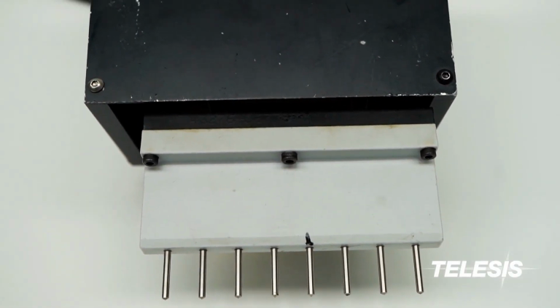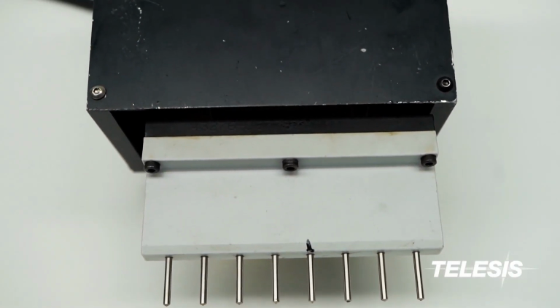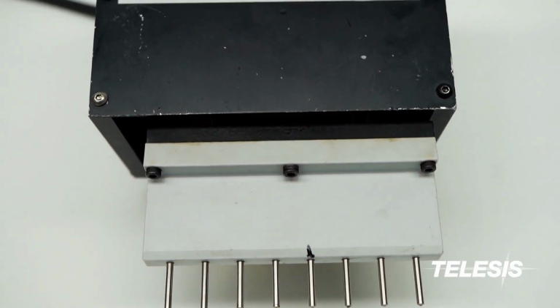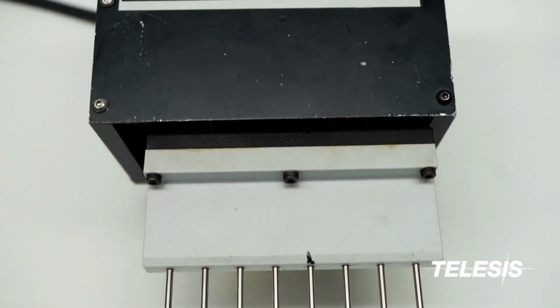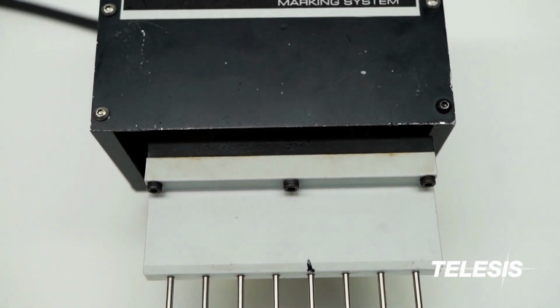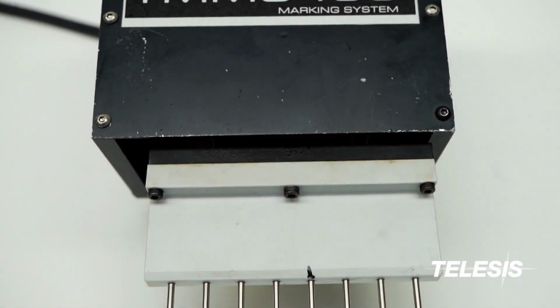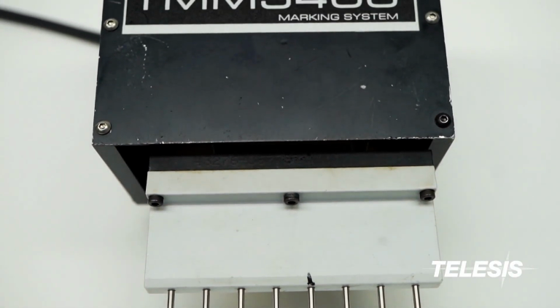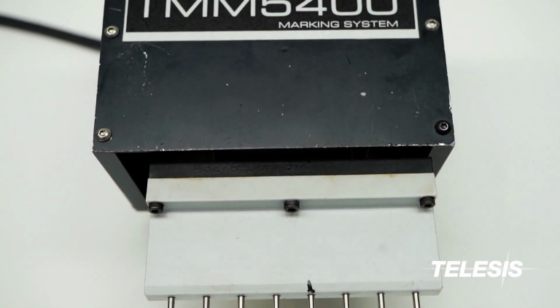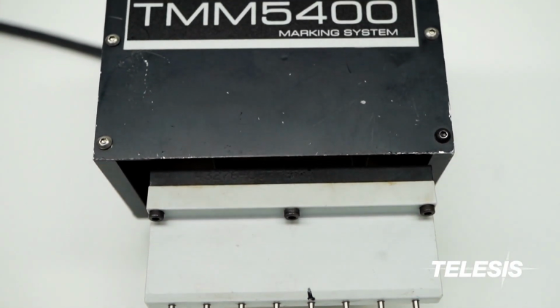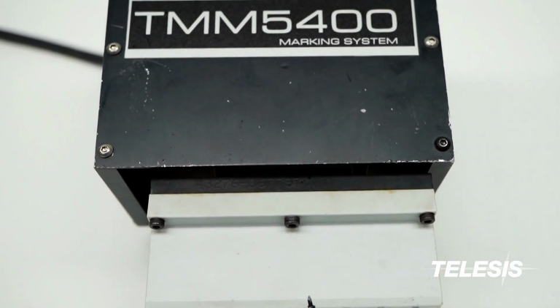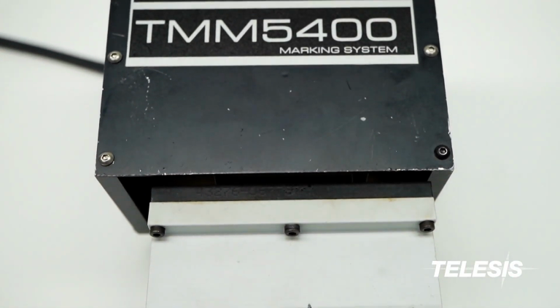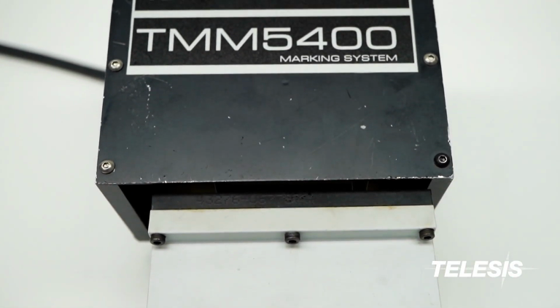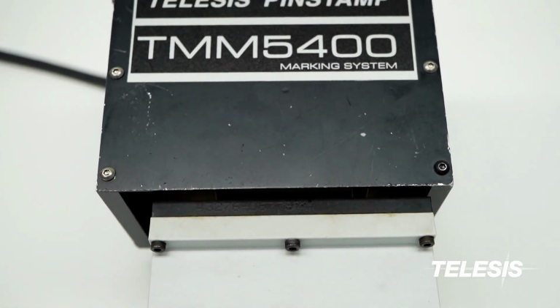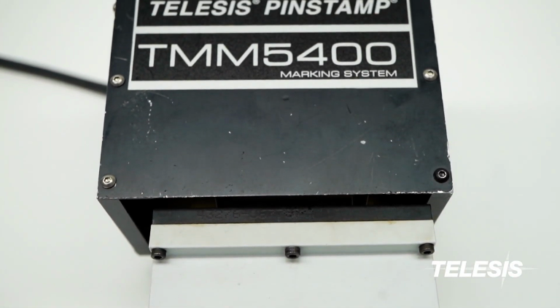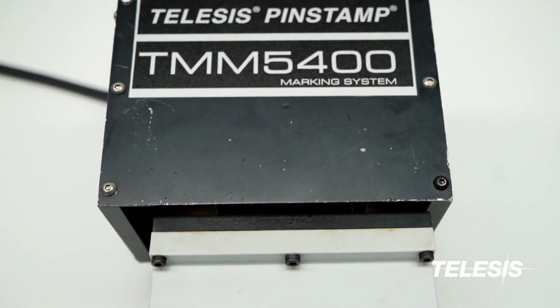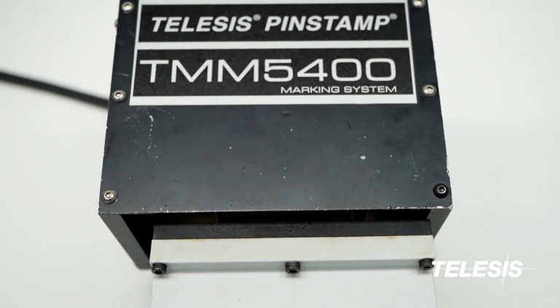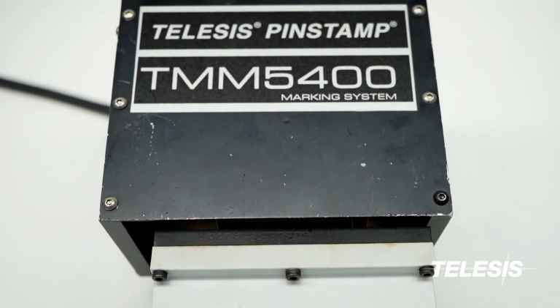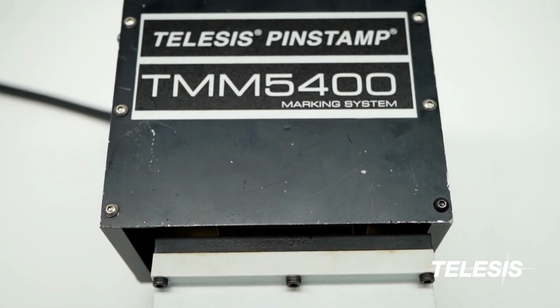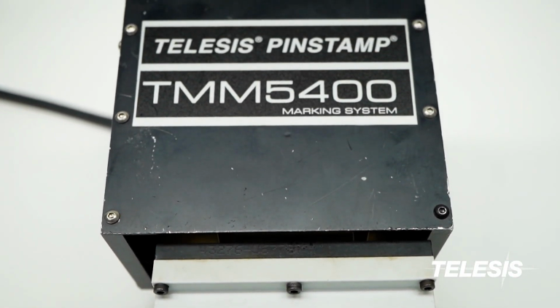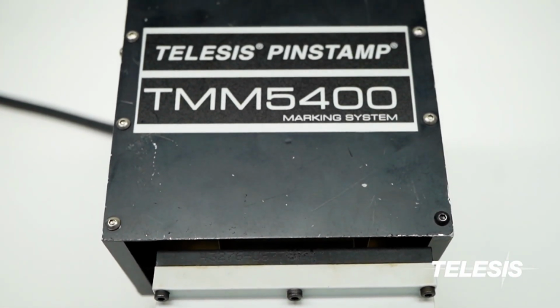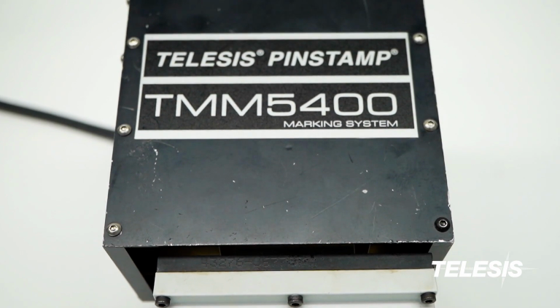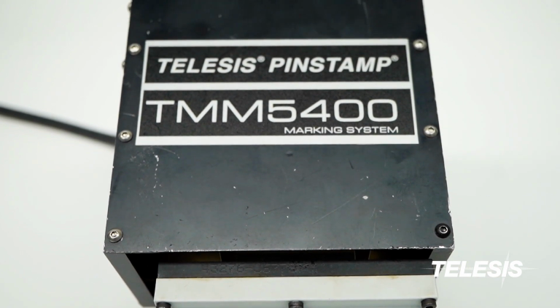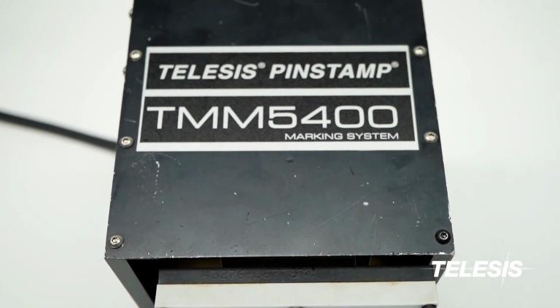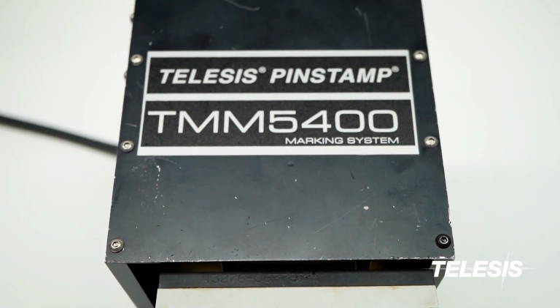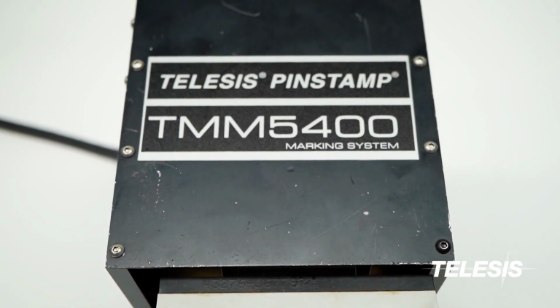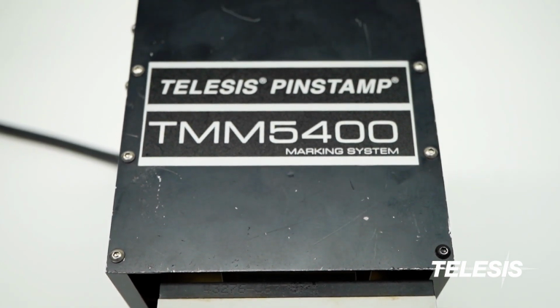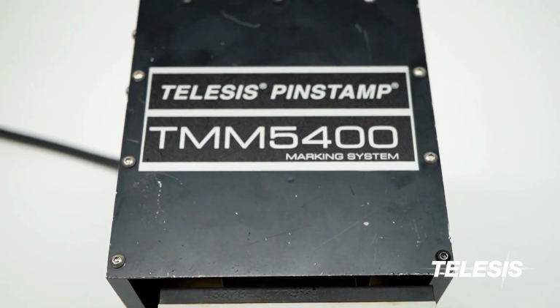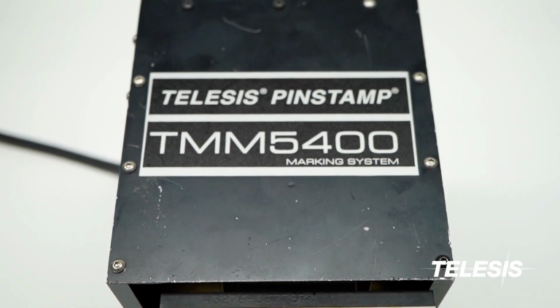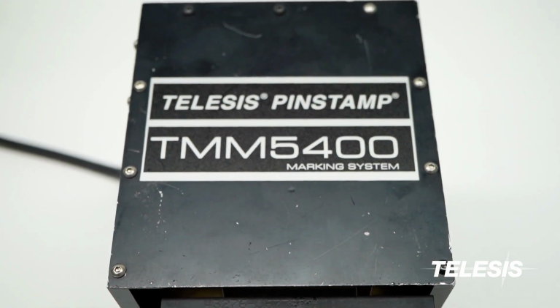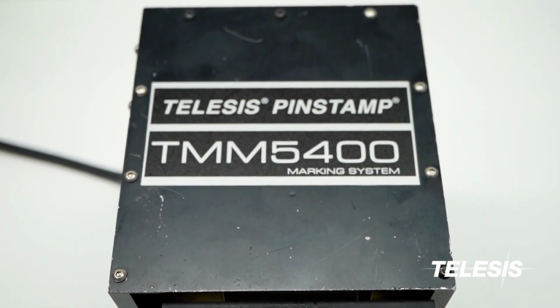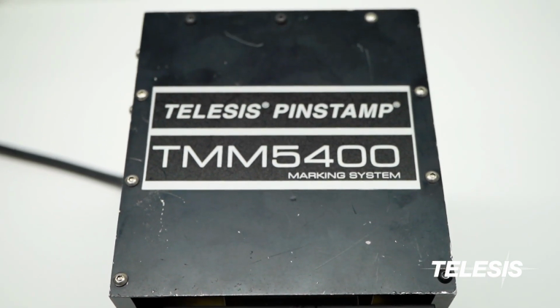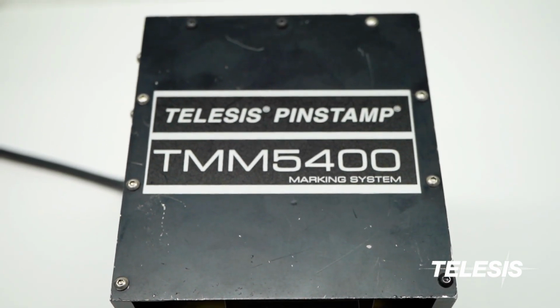The TMM5400: fast, reliable, and a superior choice for your marking application.